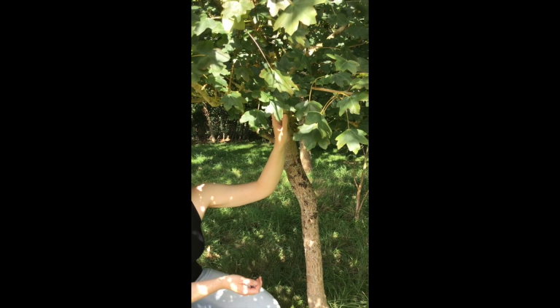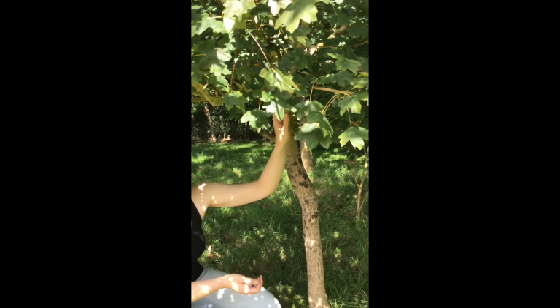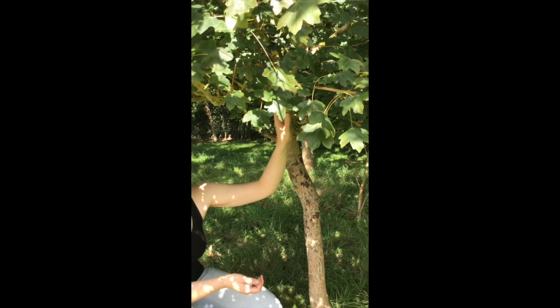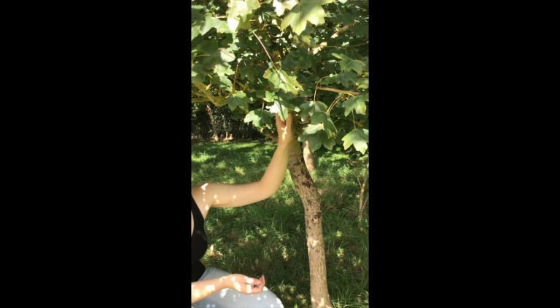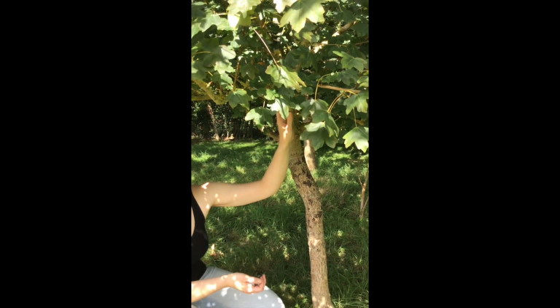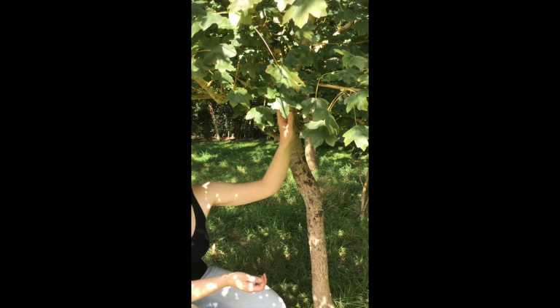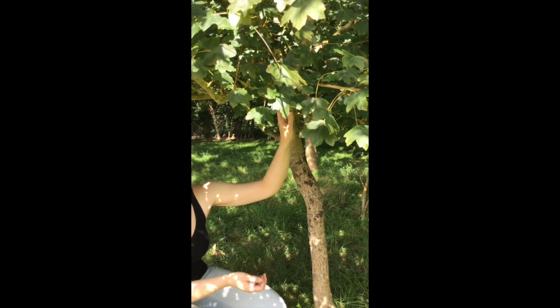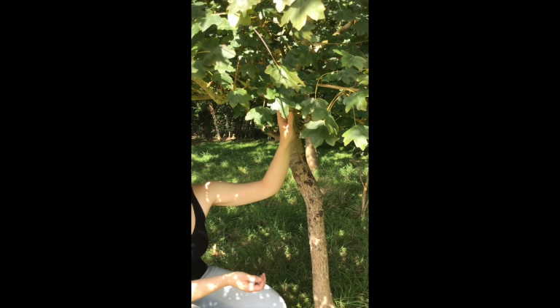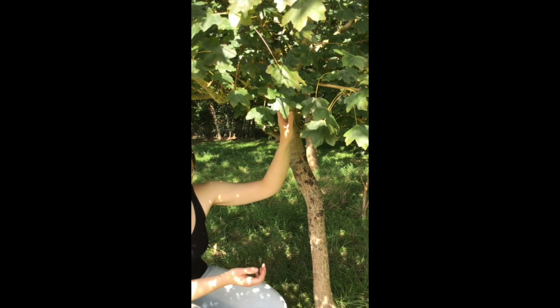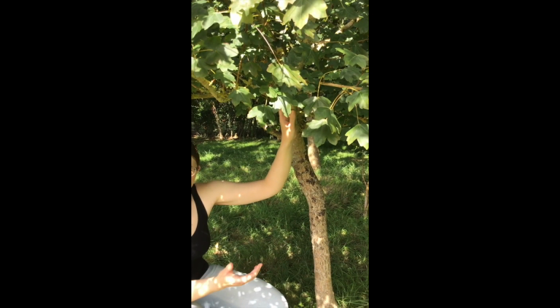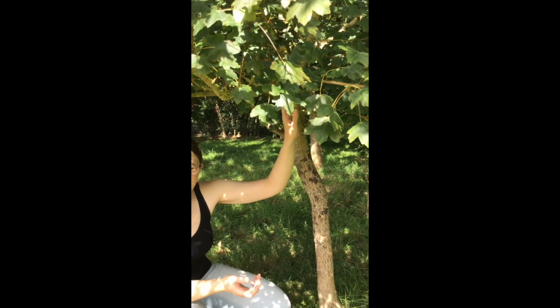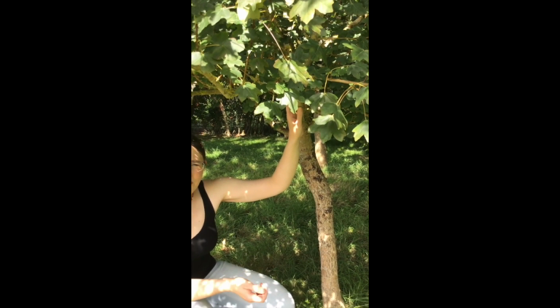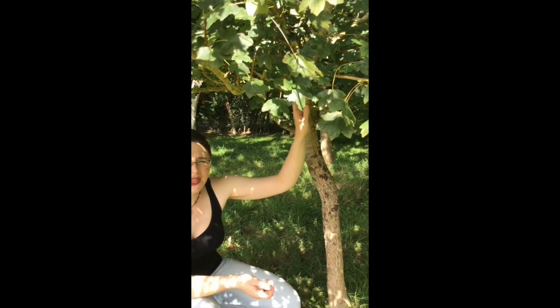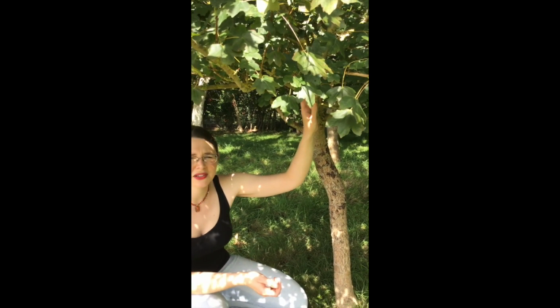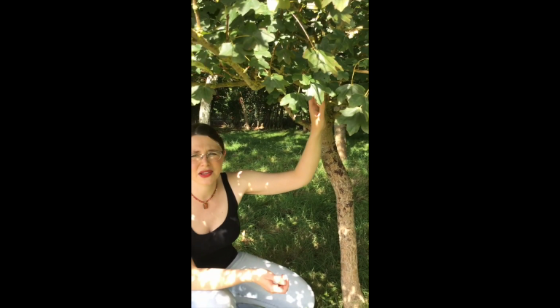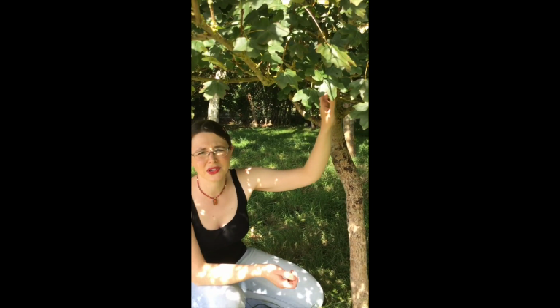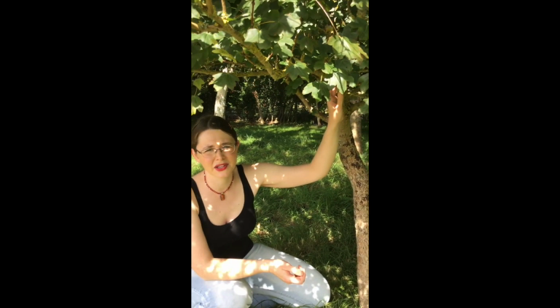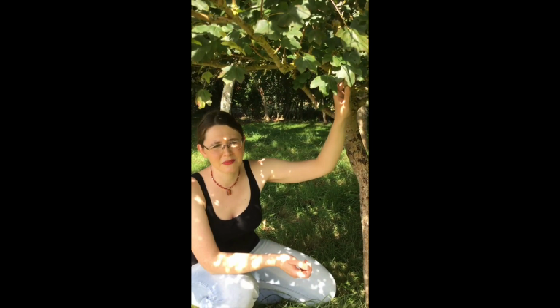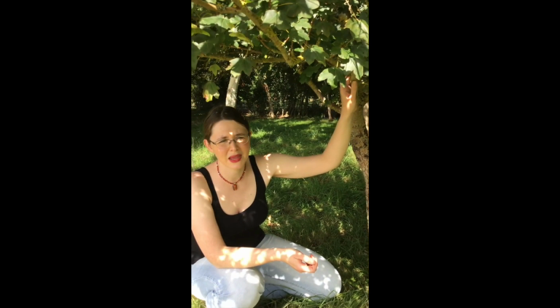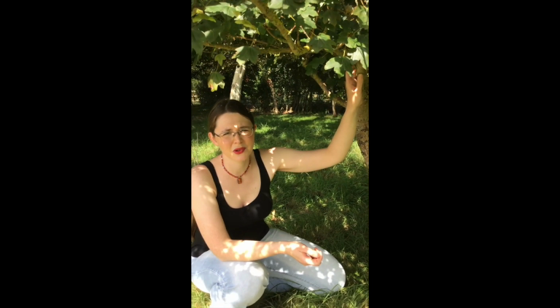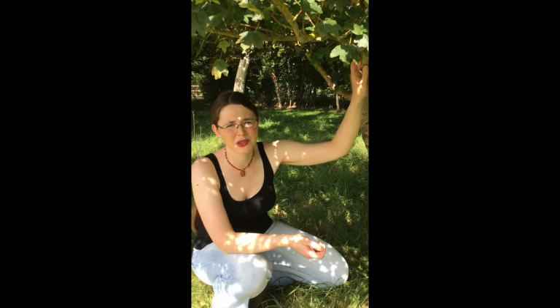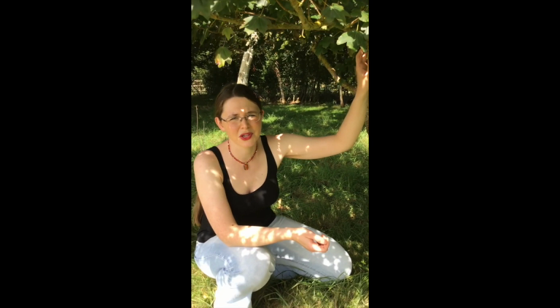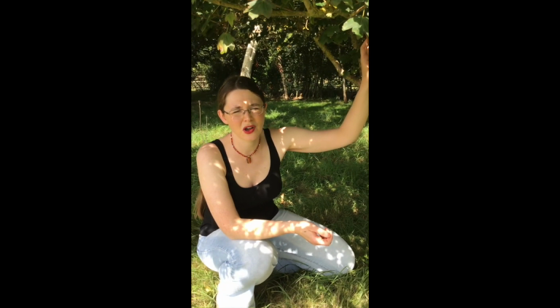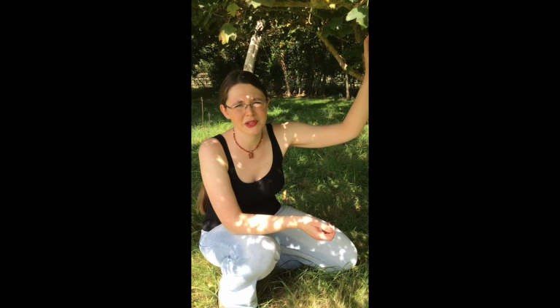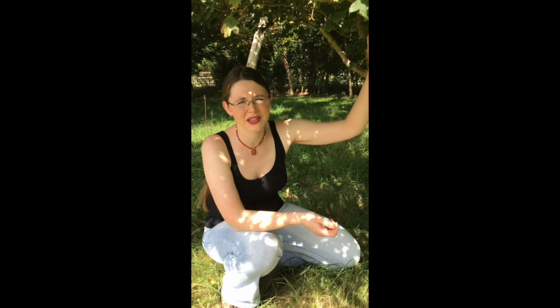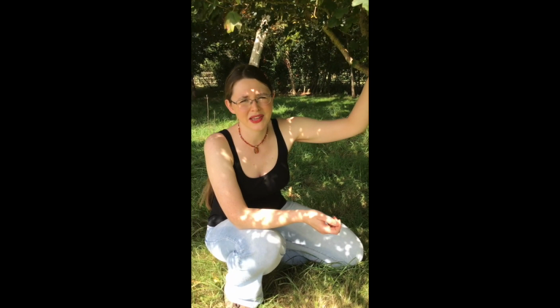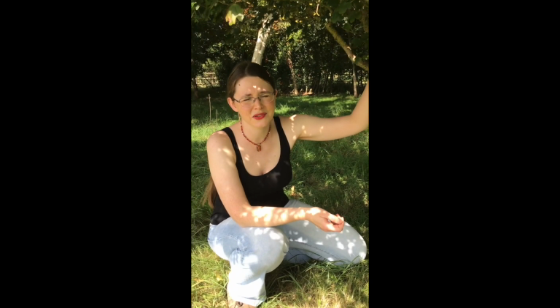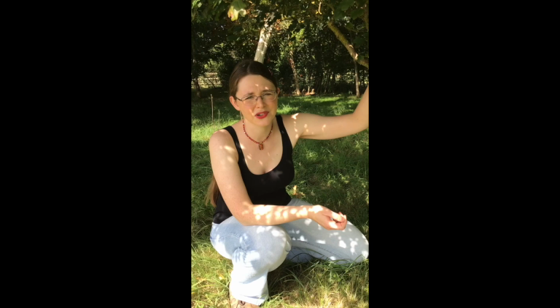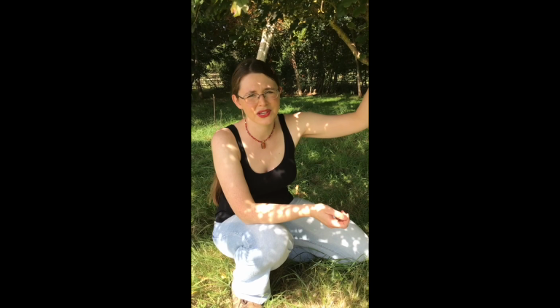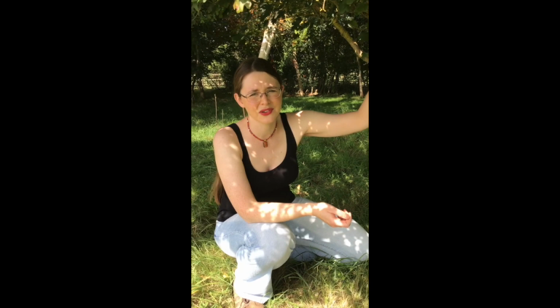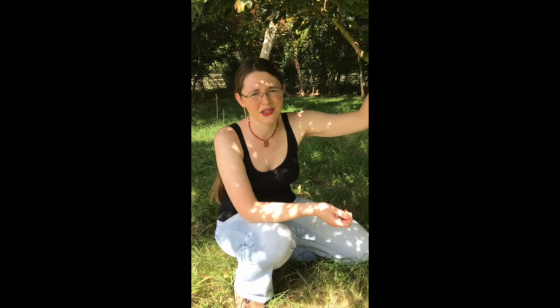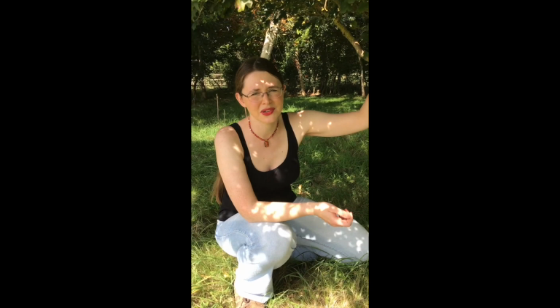Let's go meet another kind of maple that we commonly encounter here in the UK.